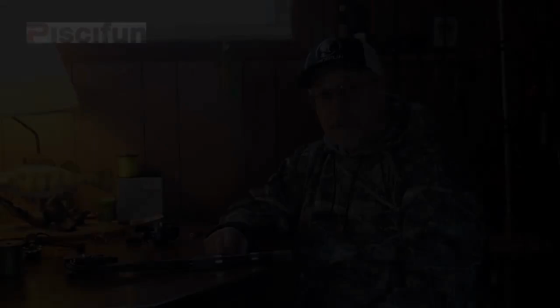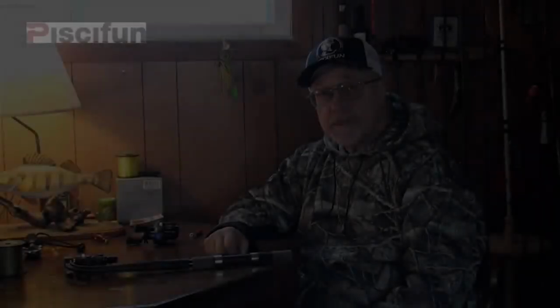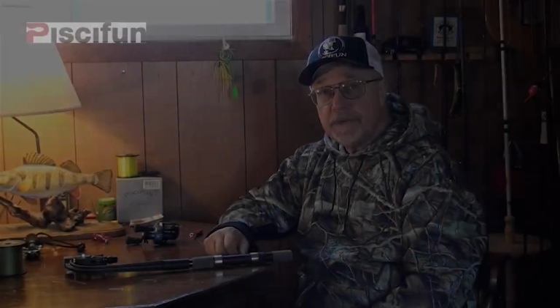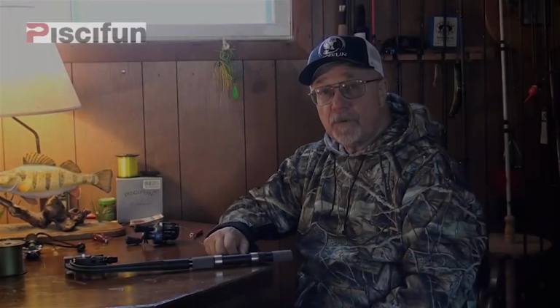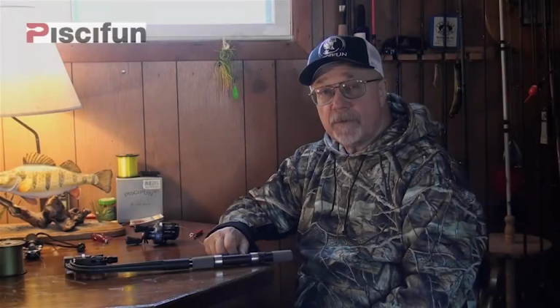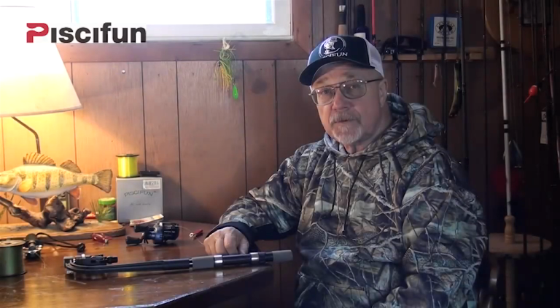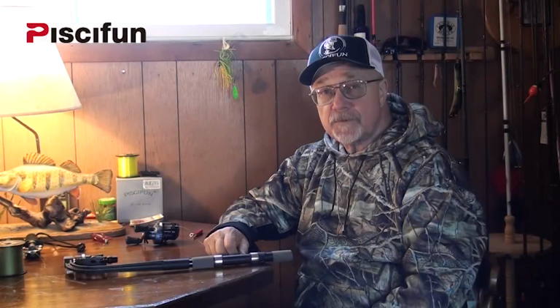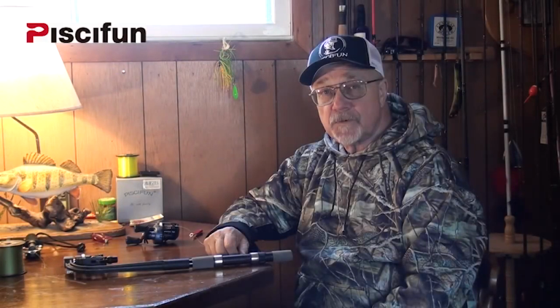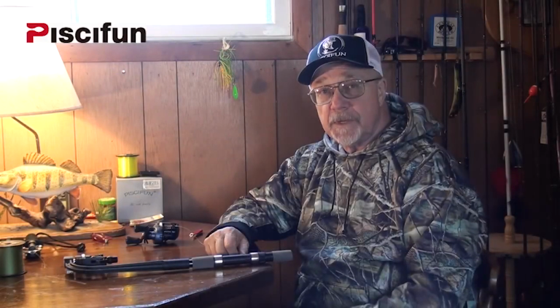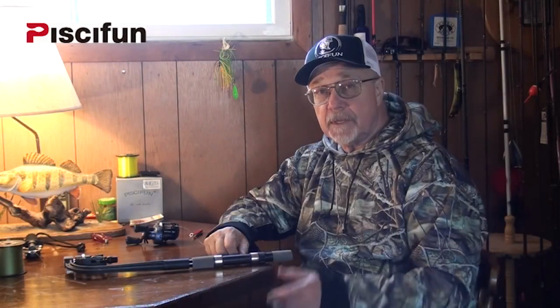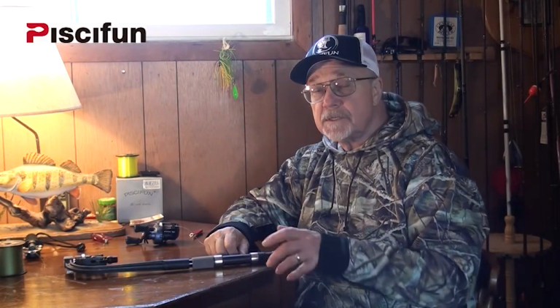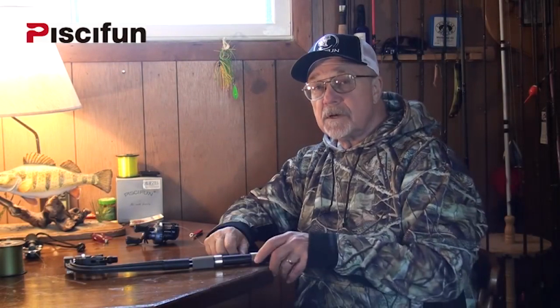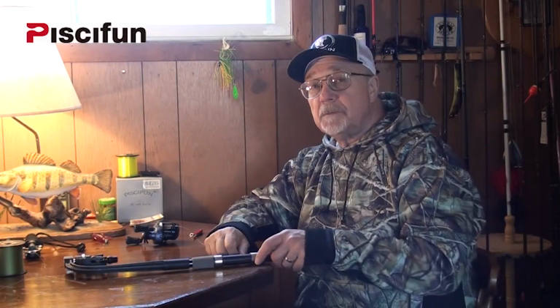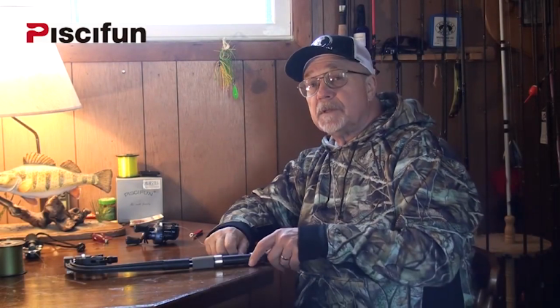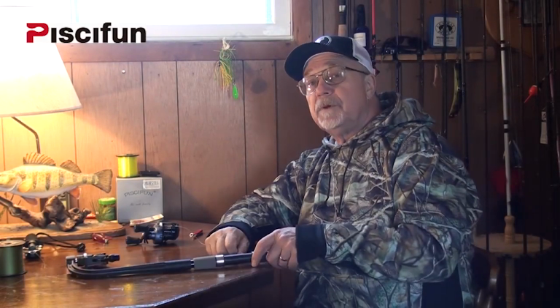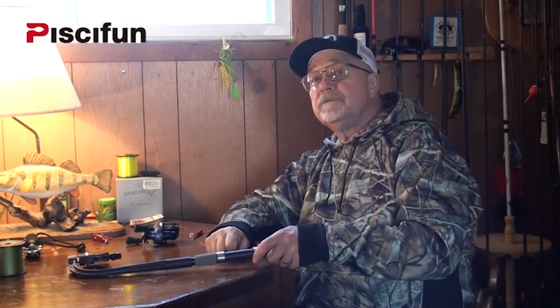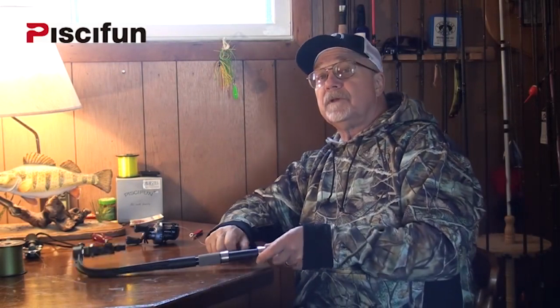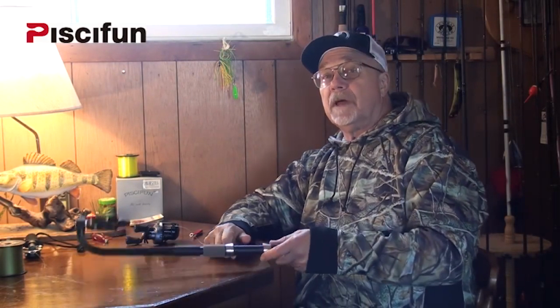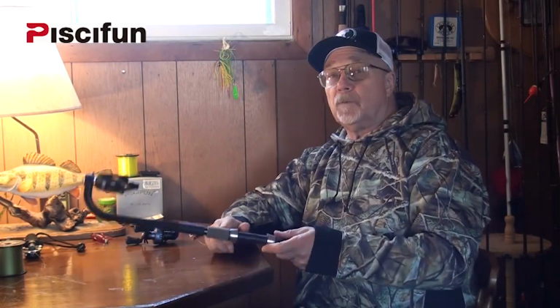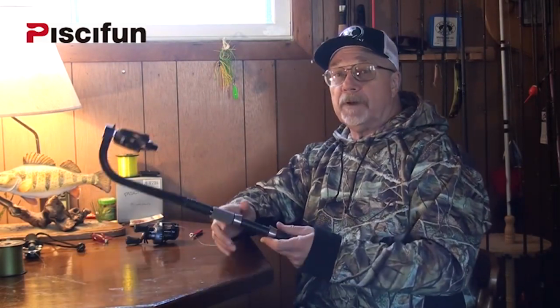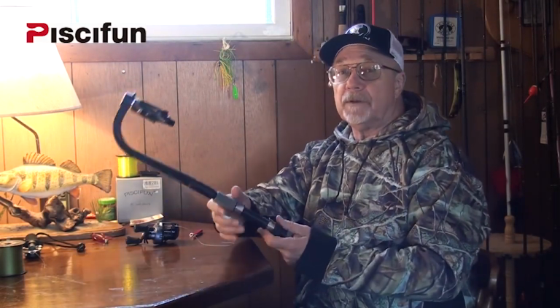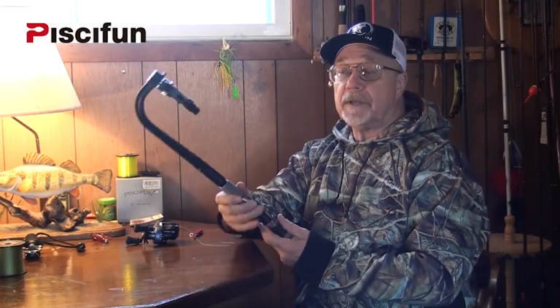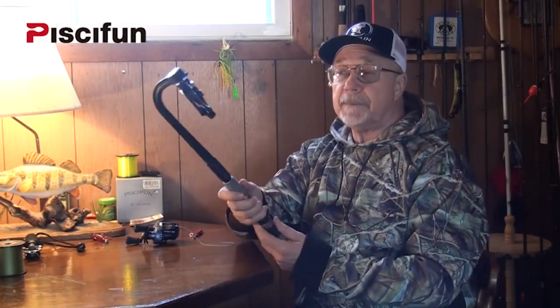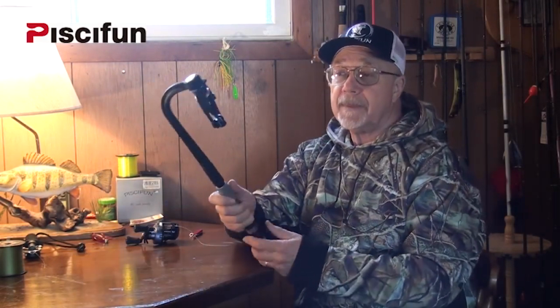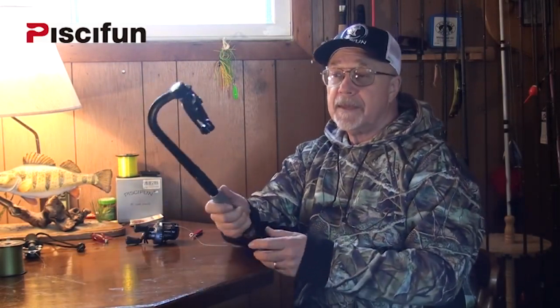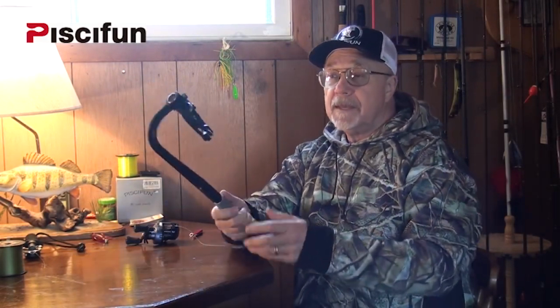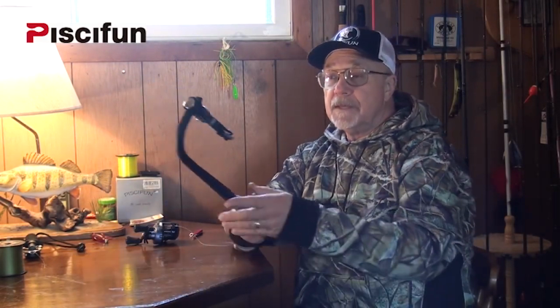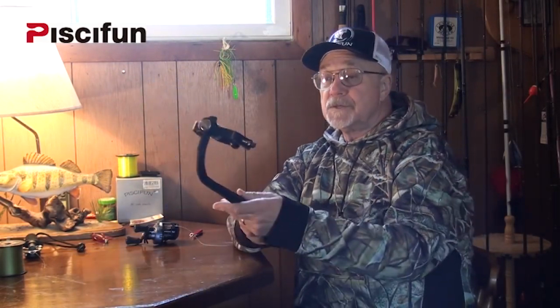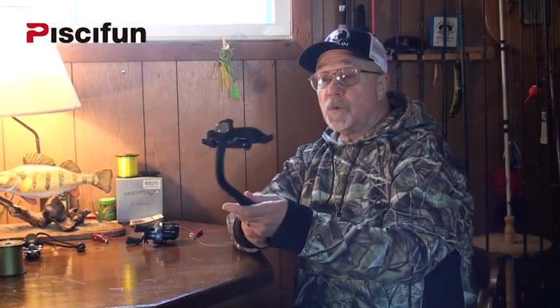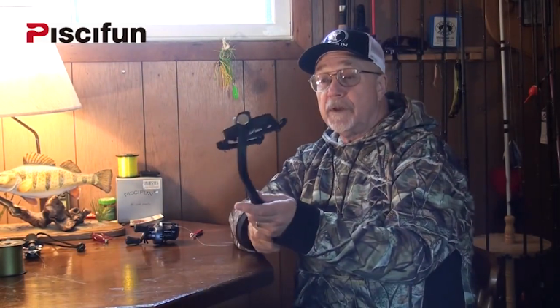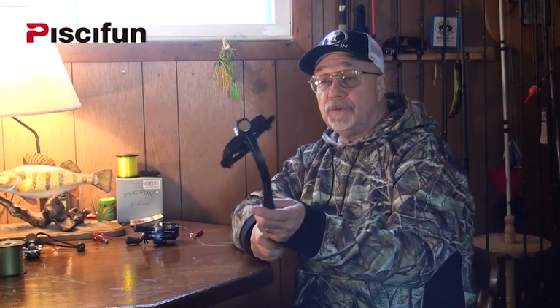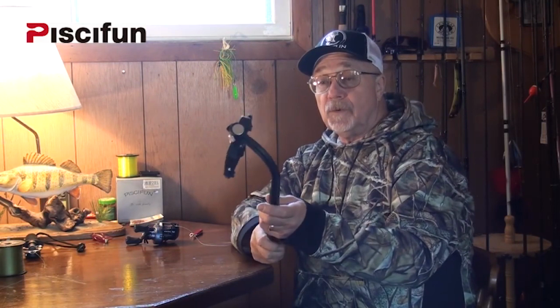Hey, Steve Bore with Outdoors First Media. Let's talk about the PC-Fun Linewinder today. This is quite a tool.